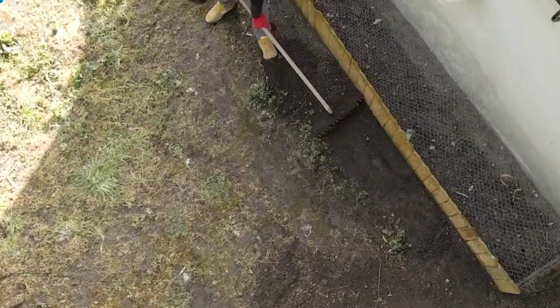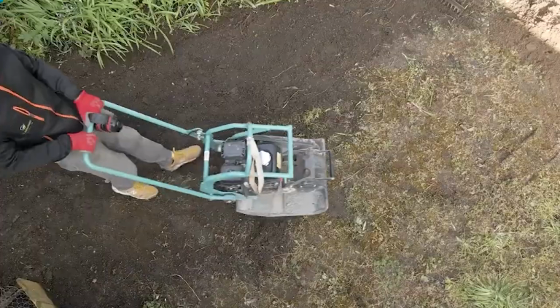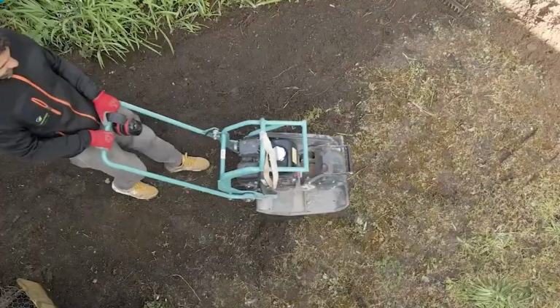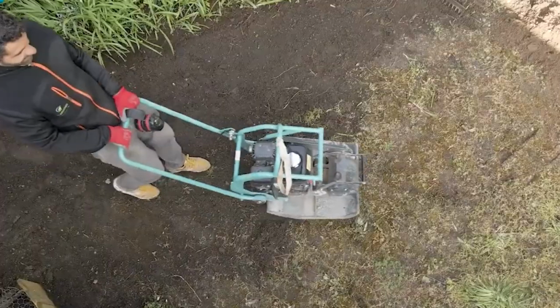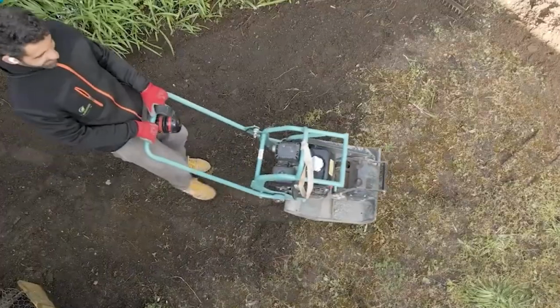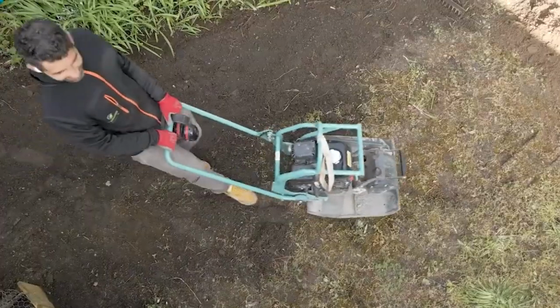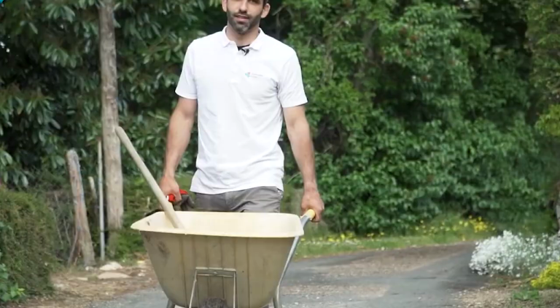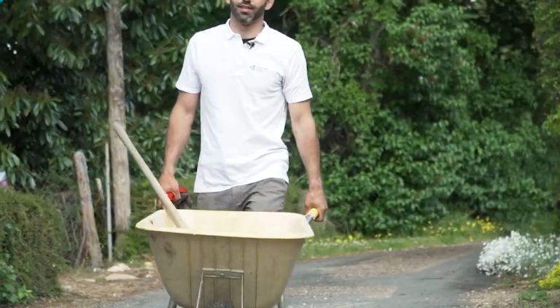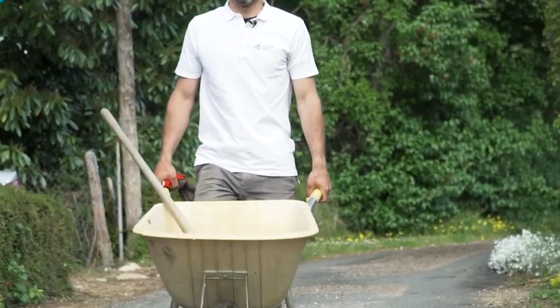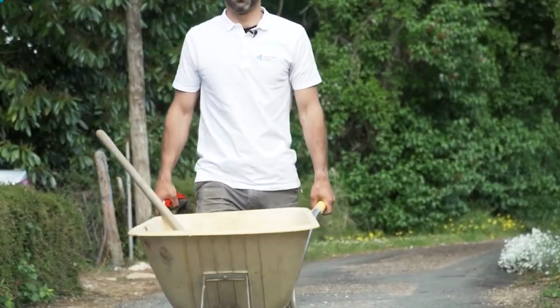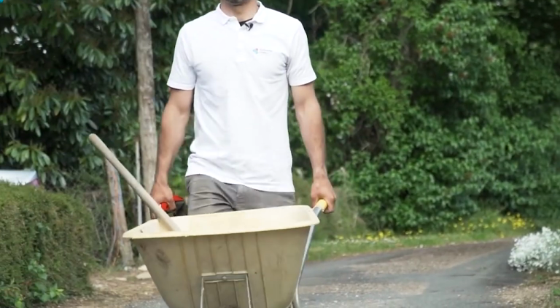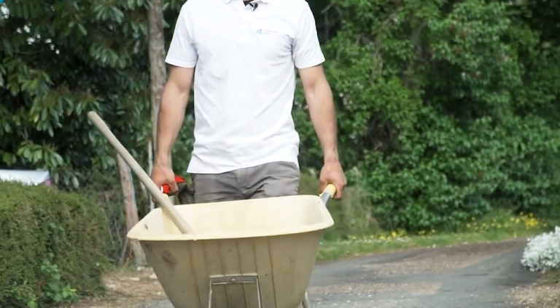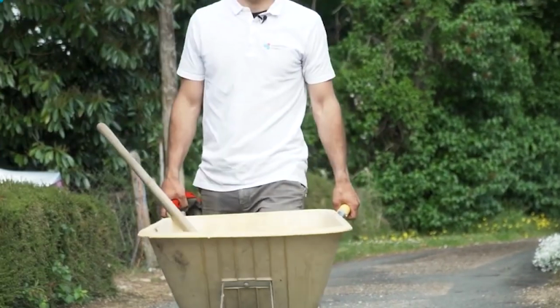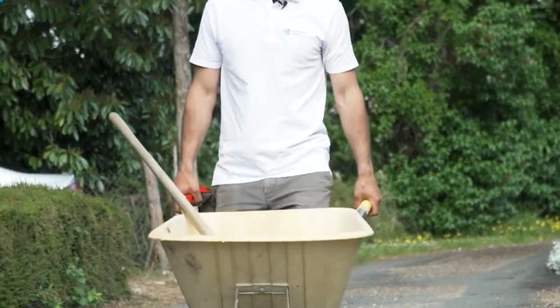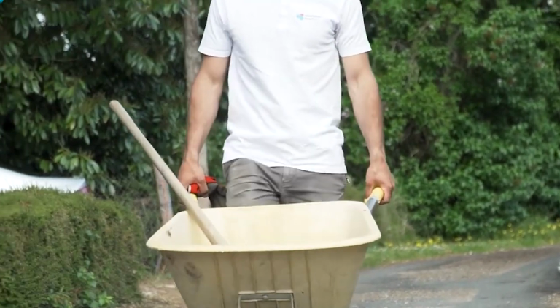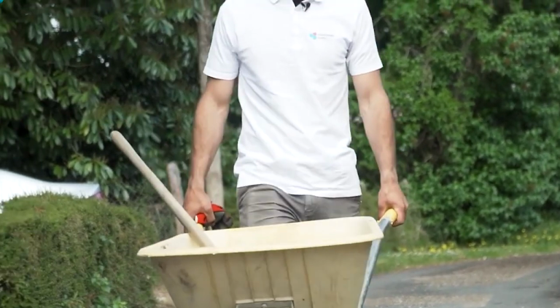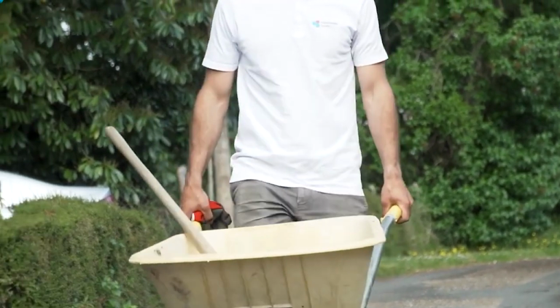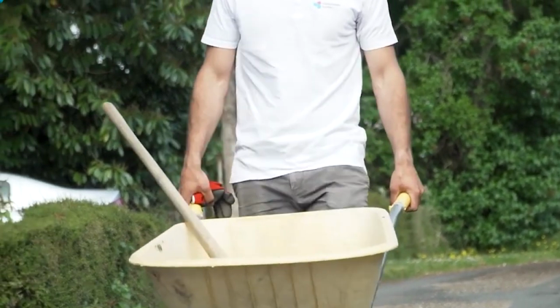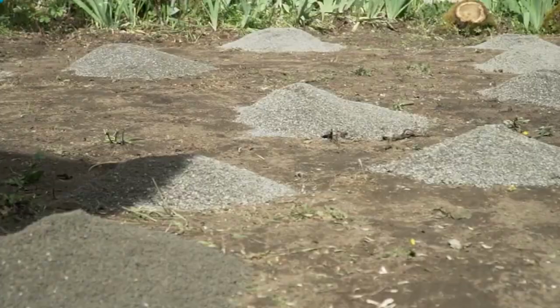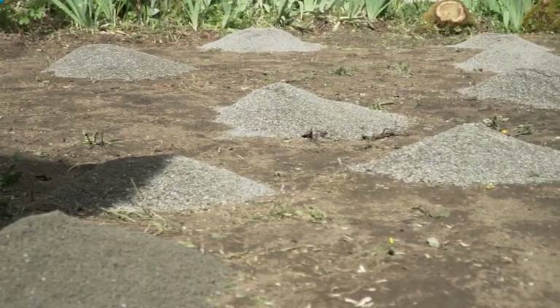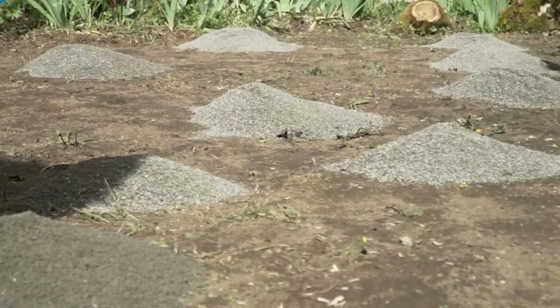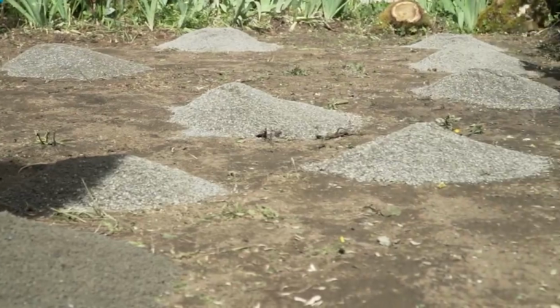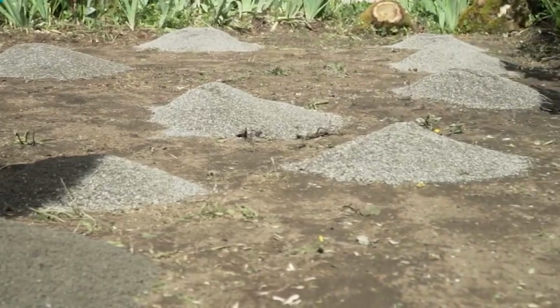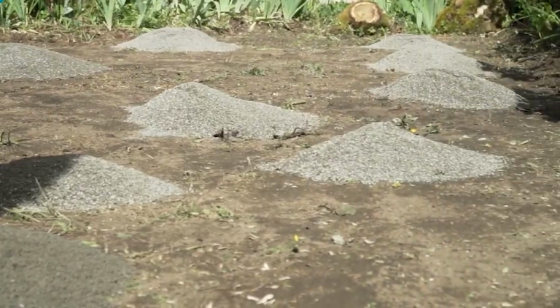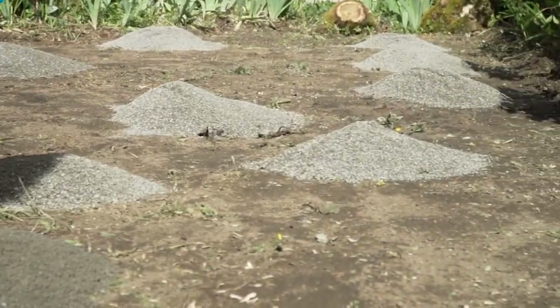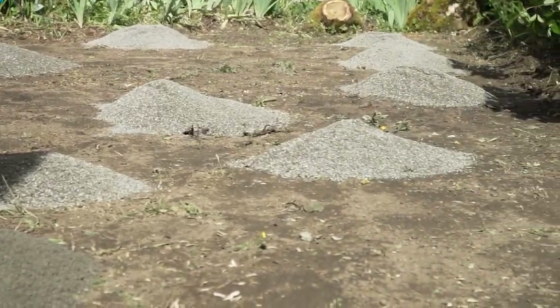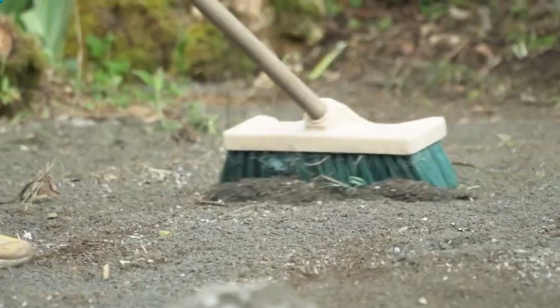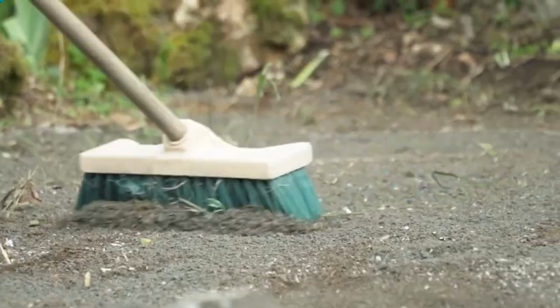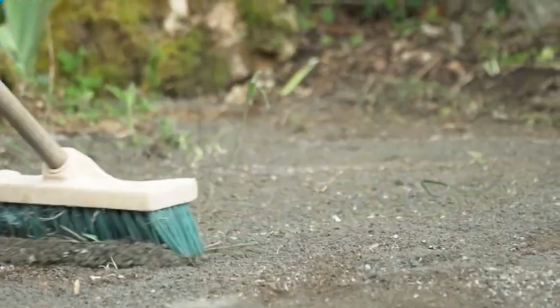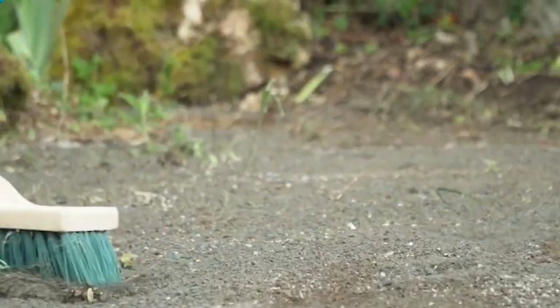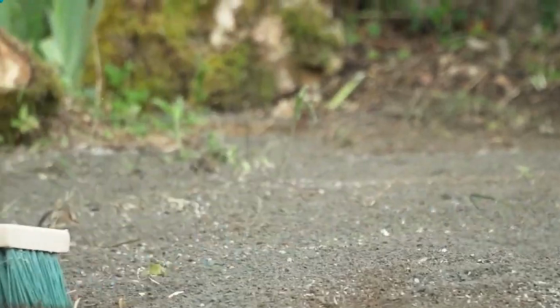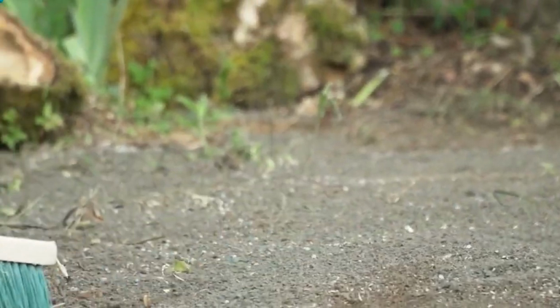A gravel stabilization plate of these dimensions is used to keep the gravel tidy and add stability.